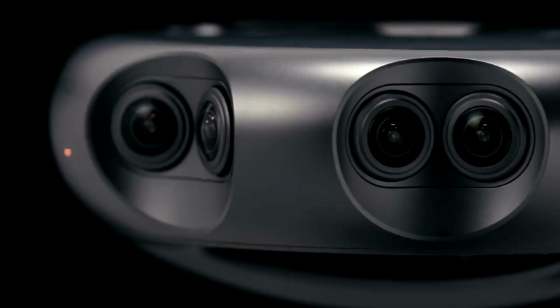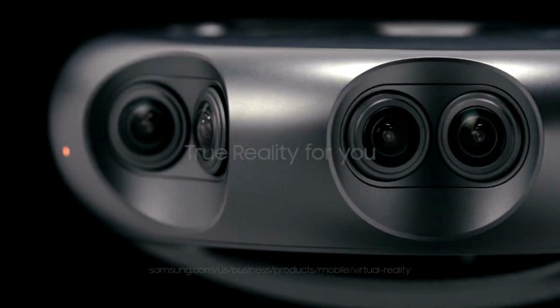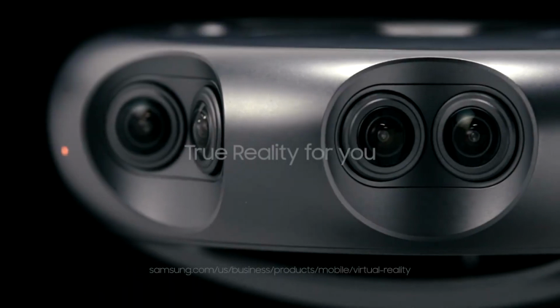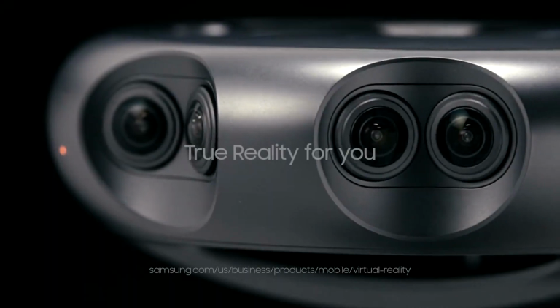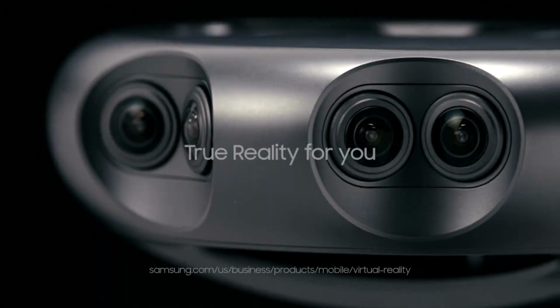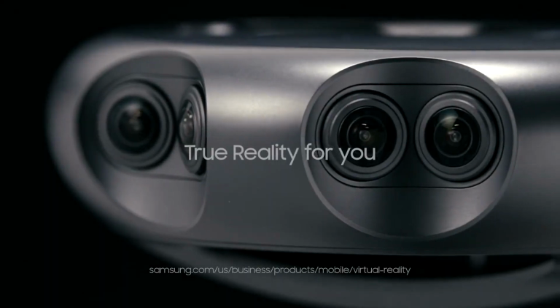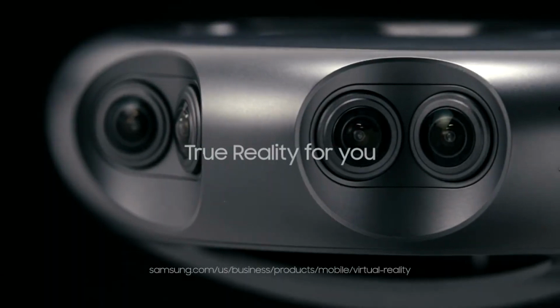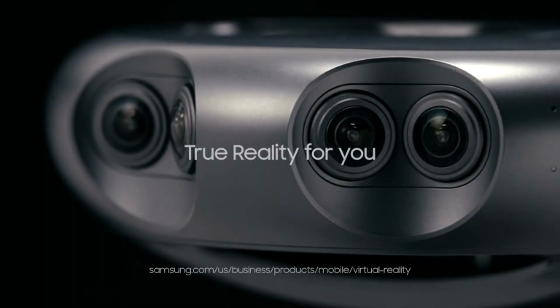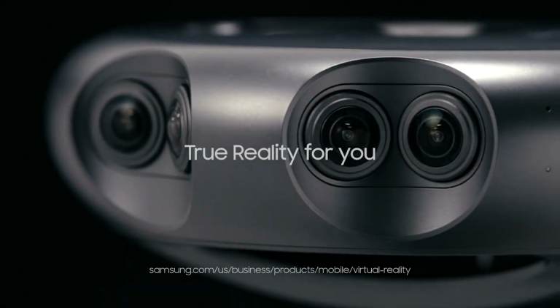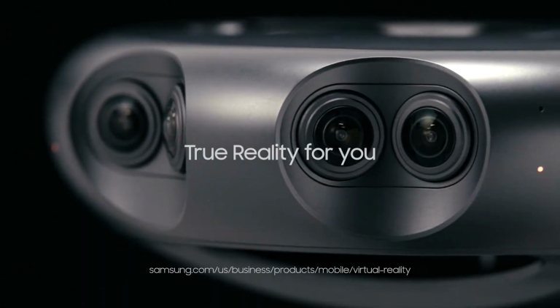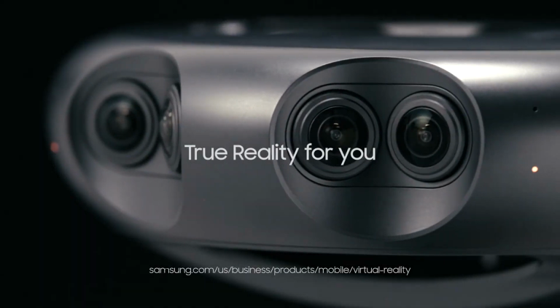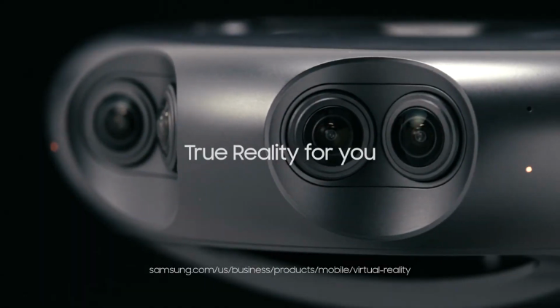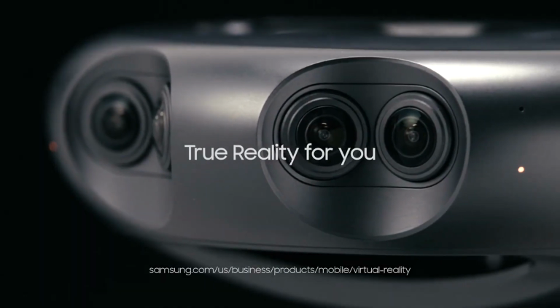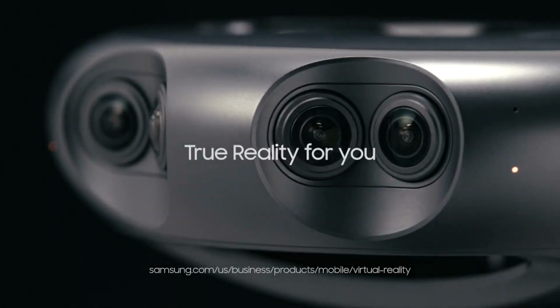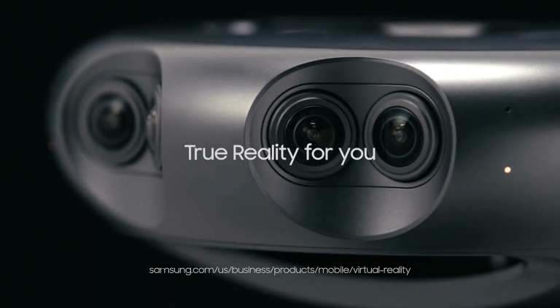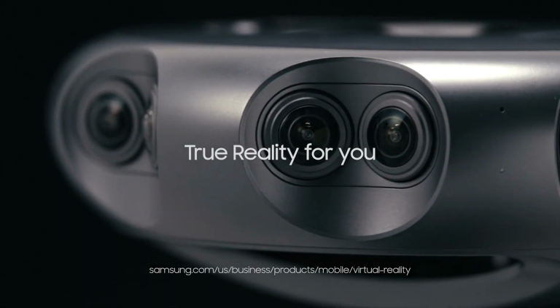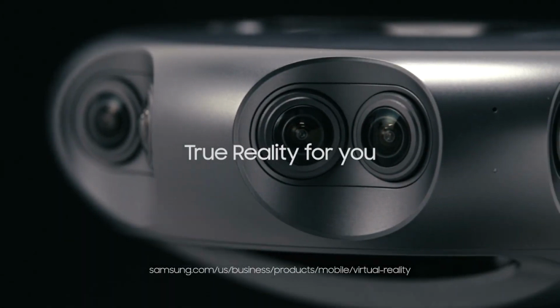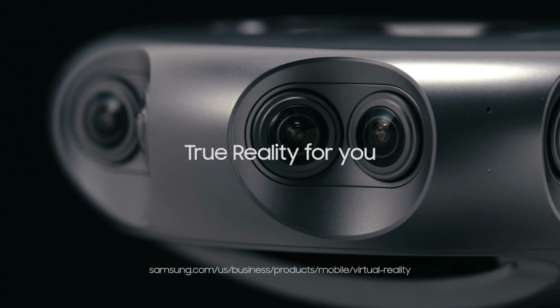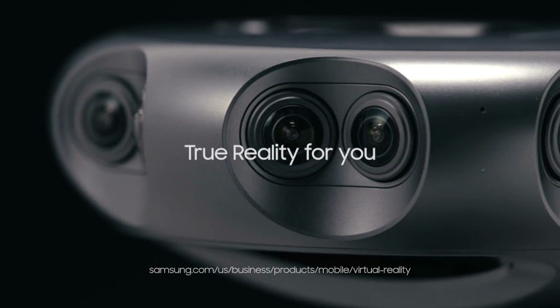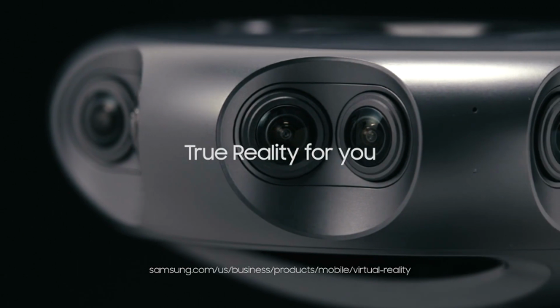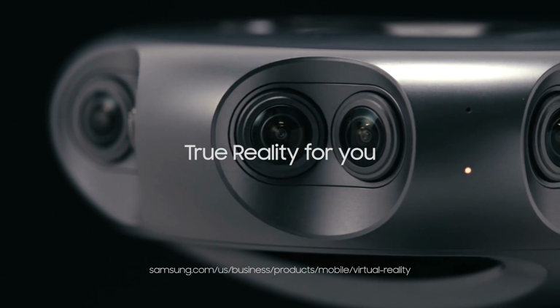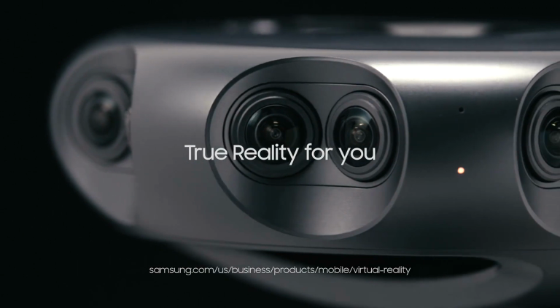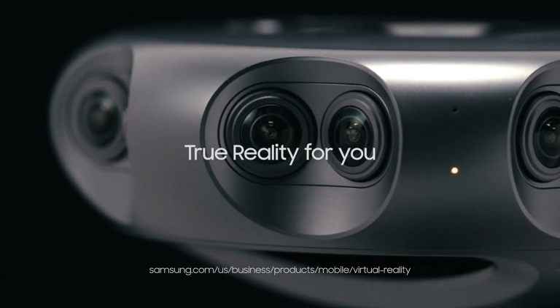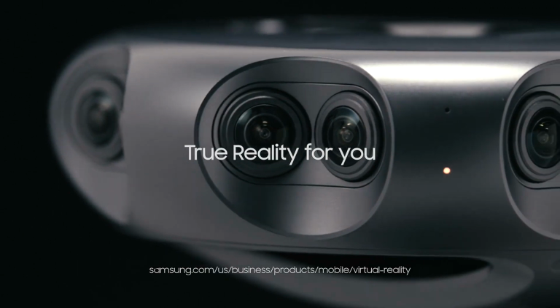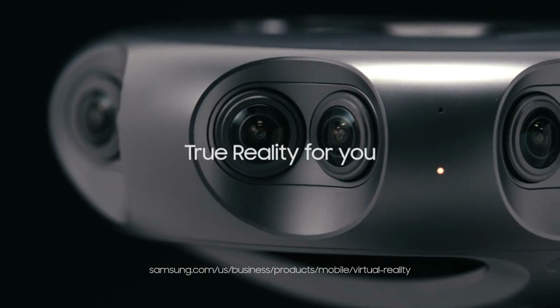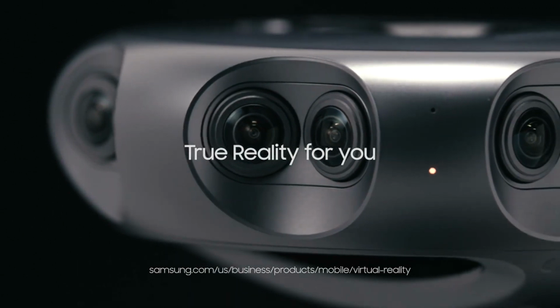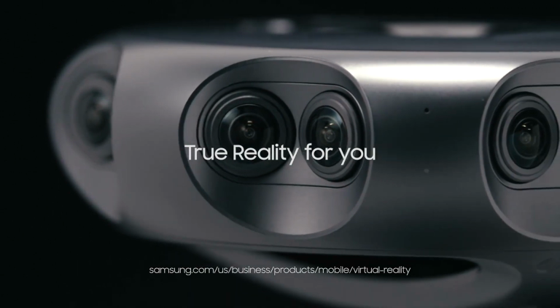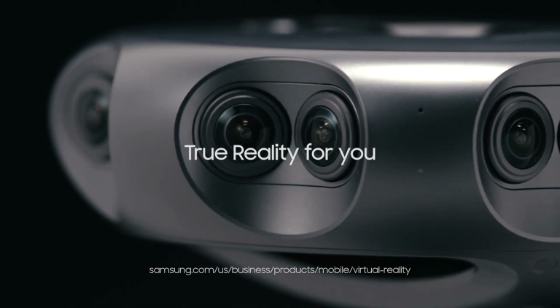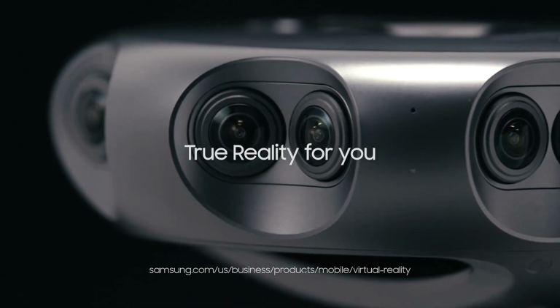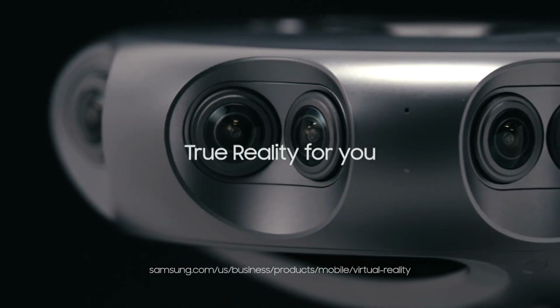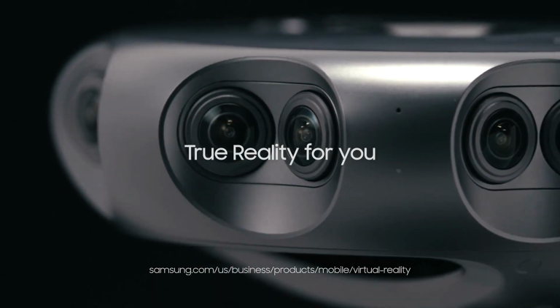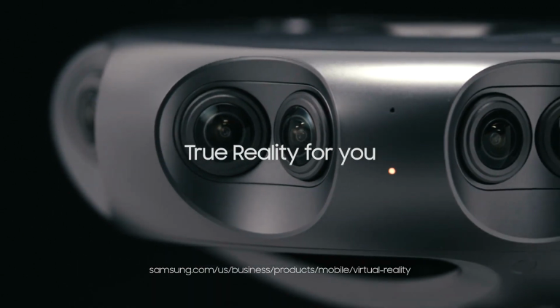True reality for you — Samsung 360 Round.